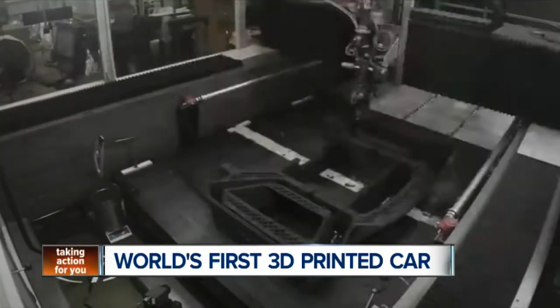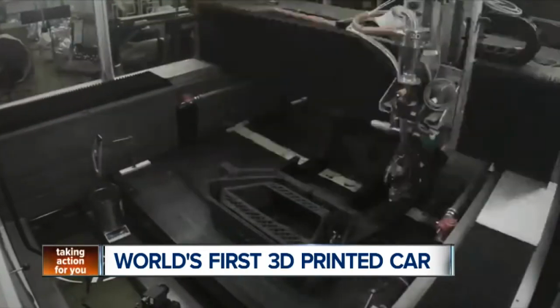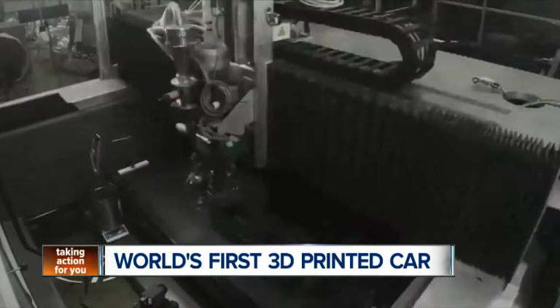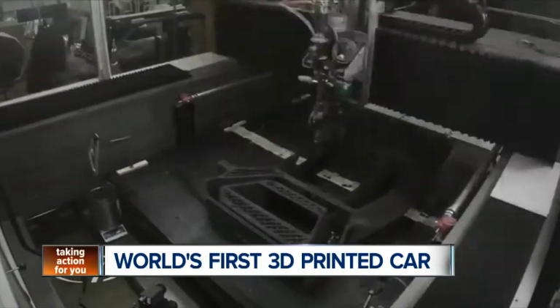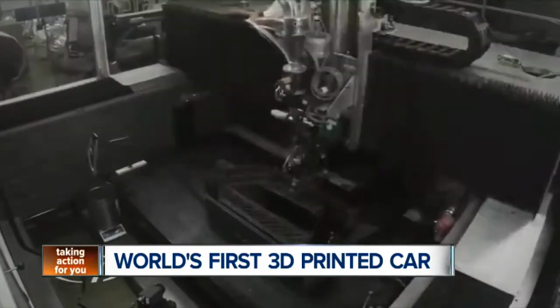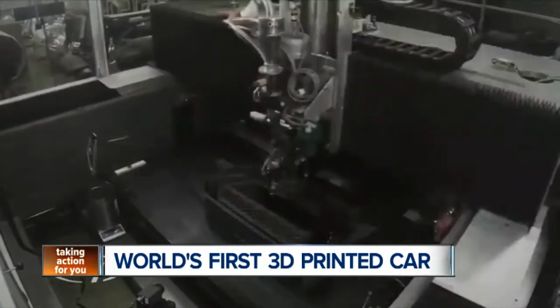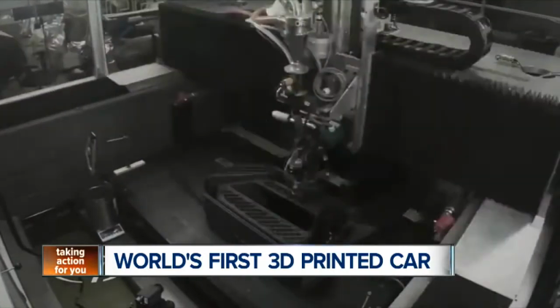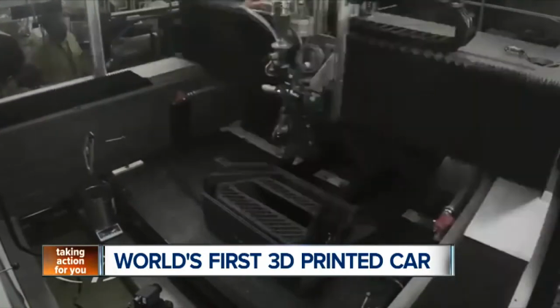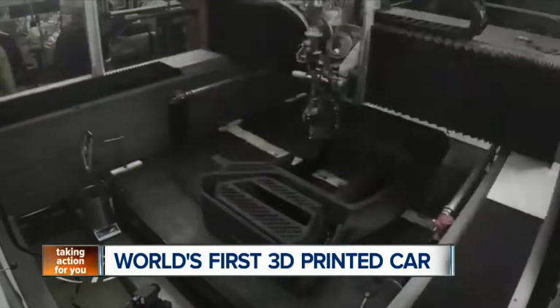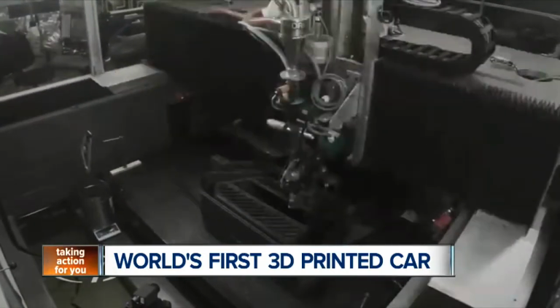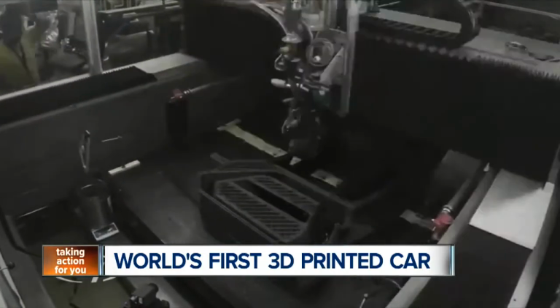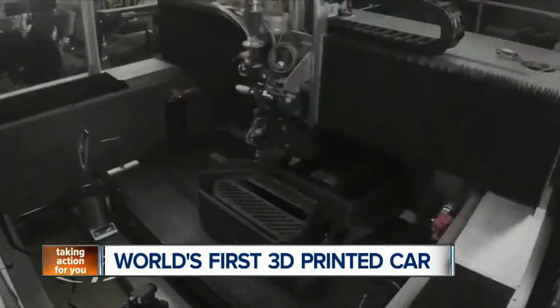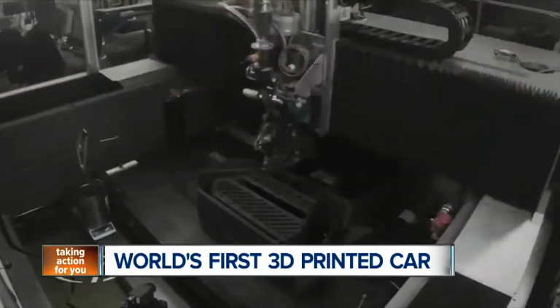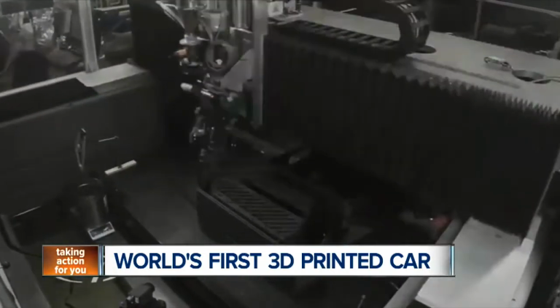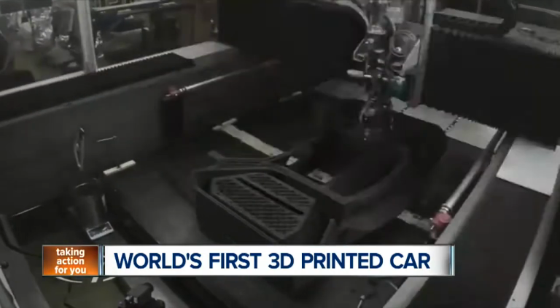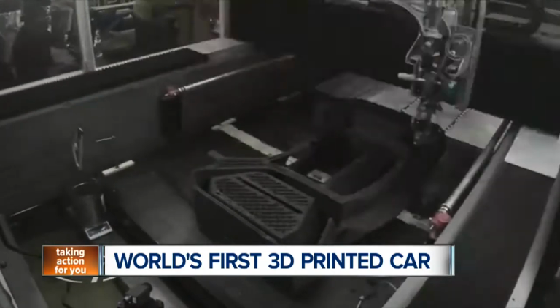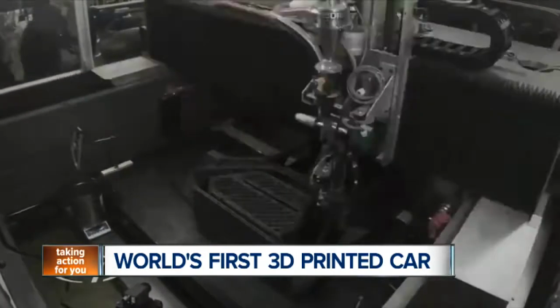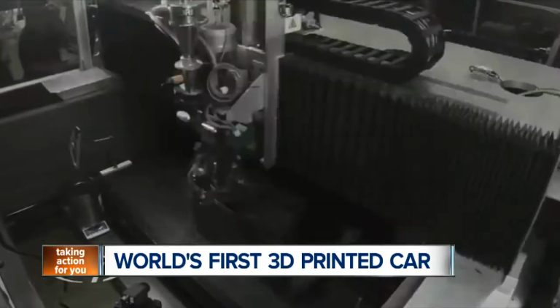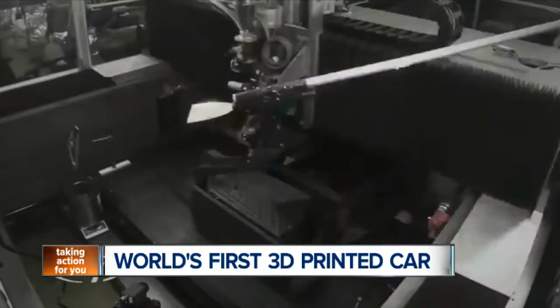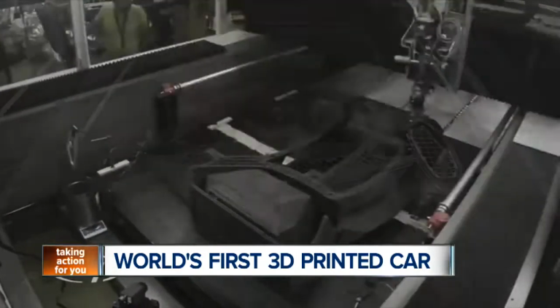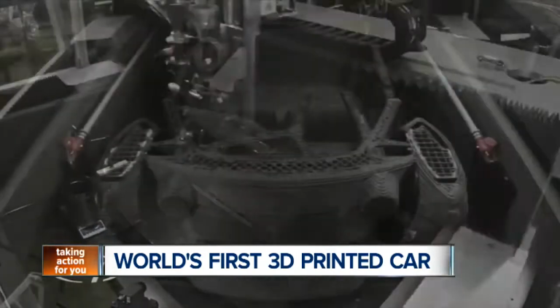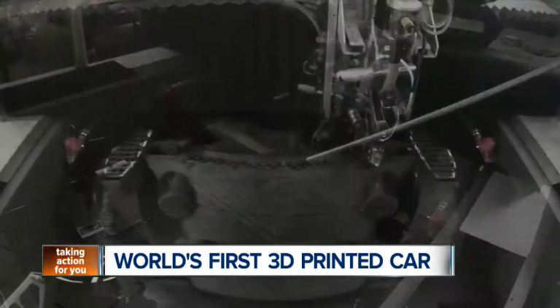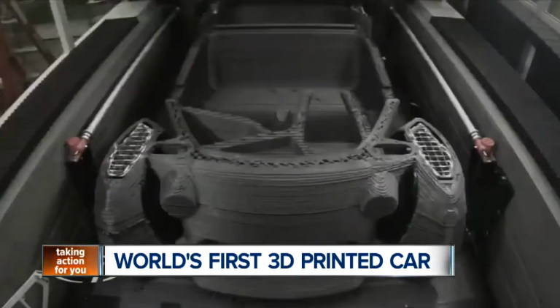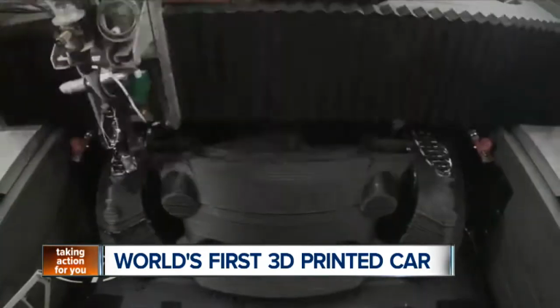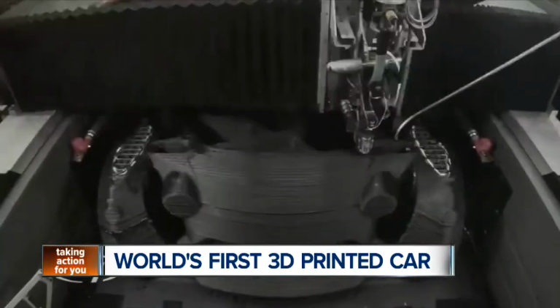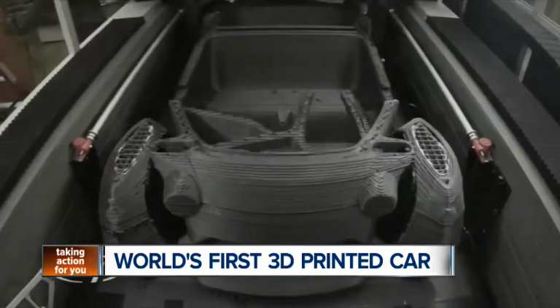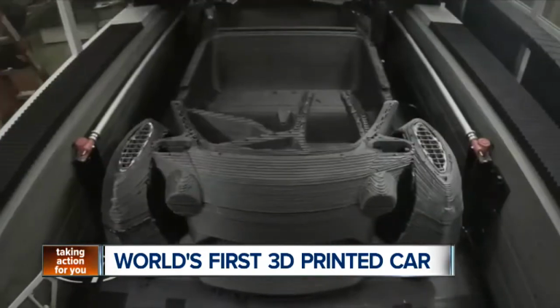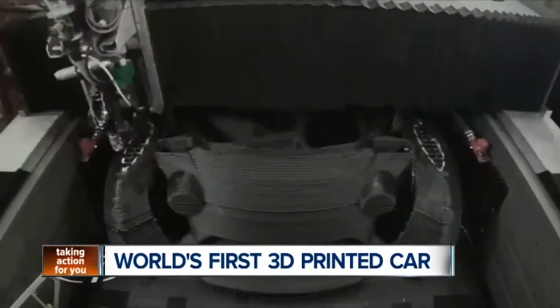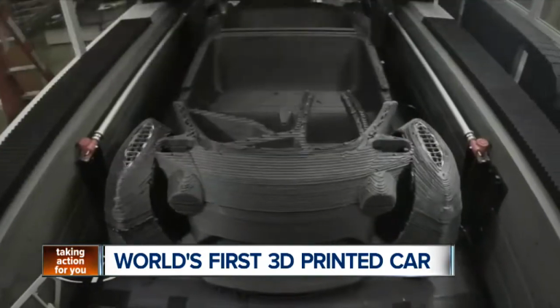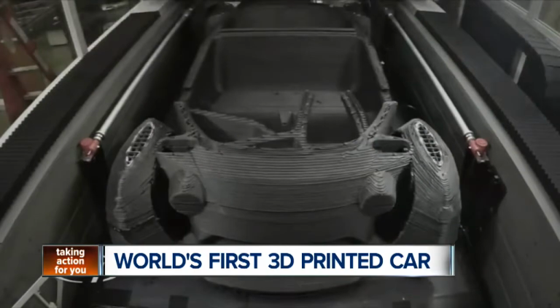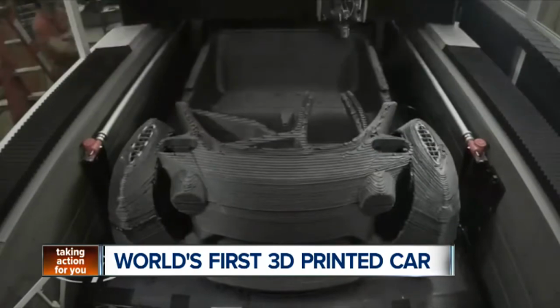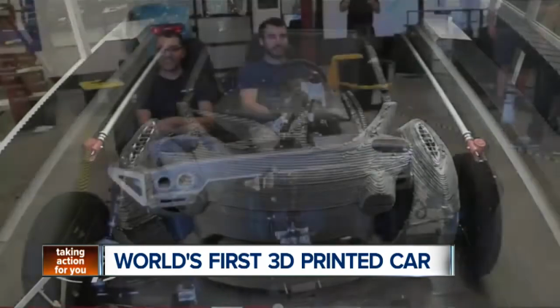The Strati is drivable, but because of U.S. rules and regulations, you may not be able to cruise with it on public roads until next year.